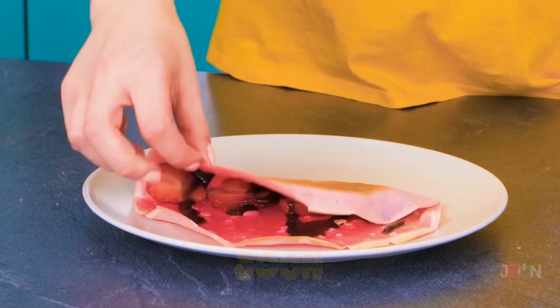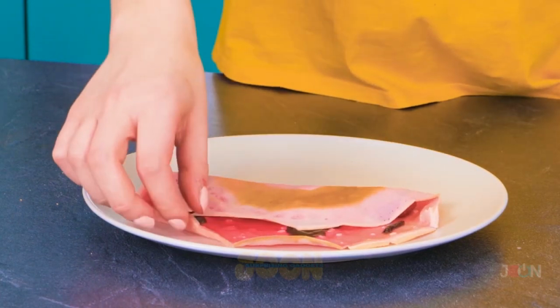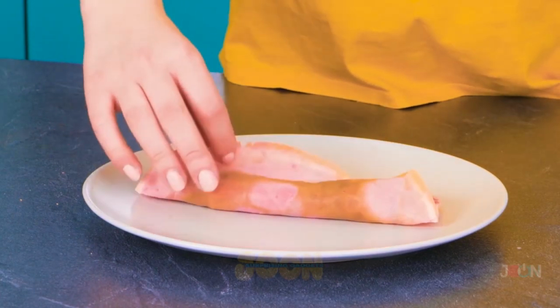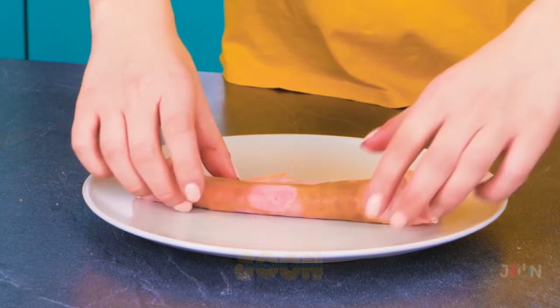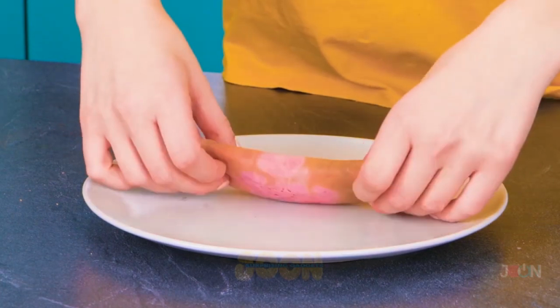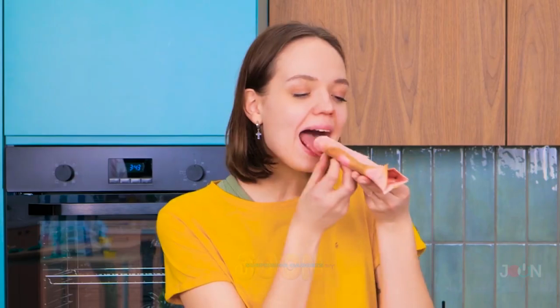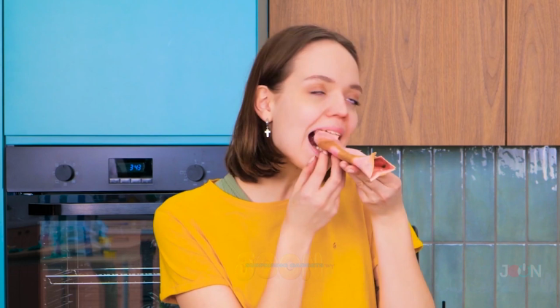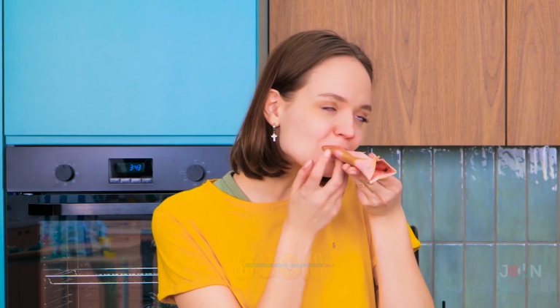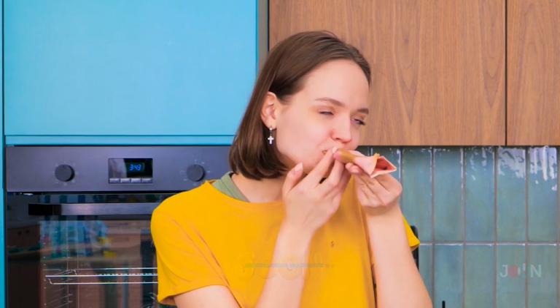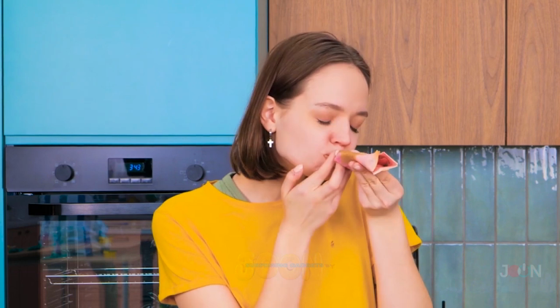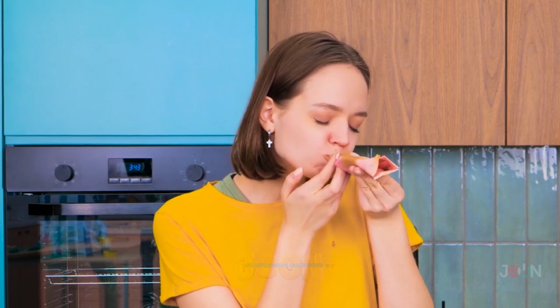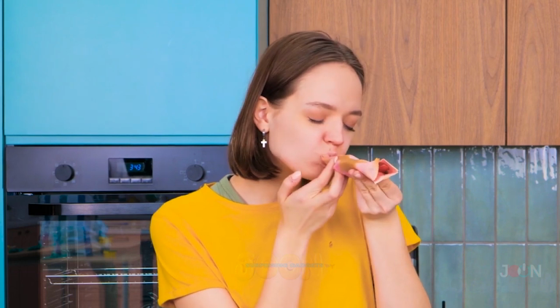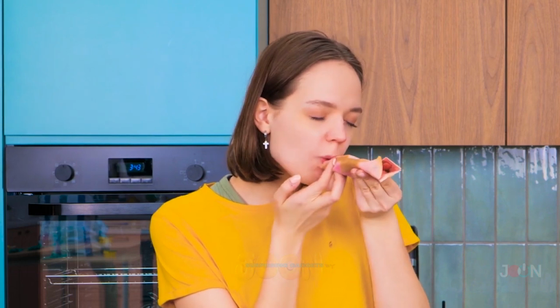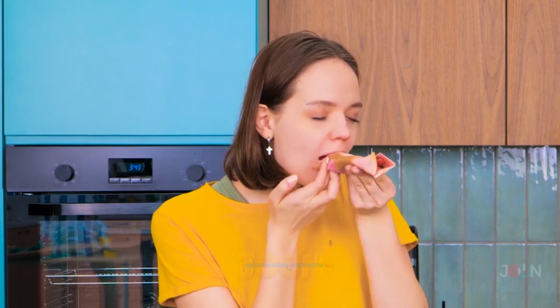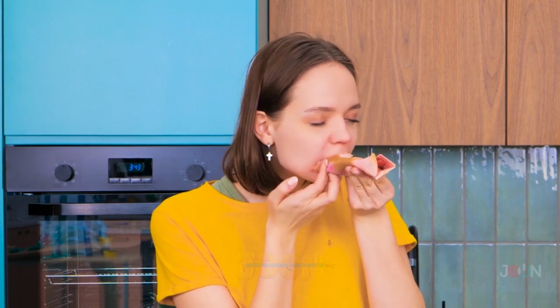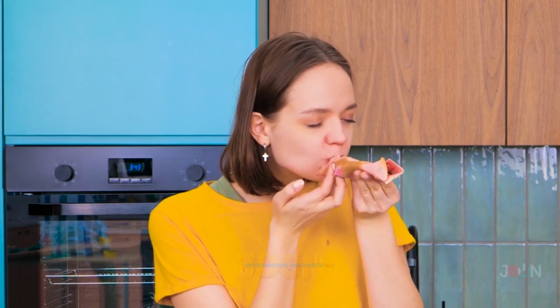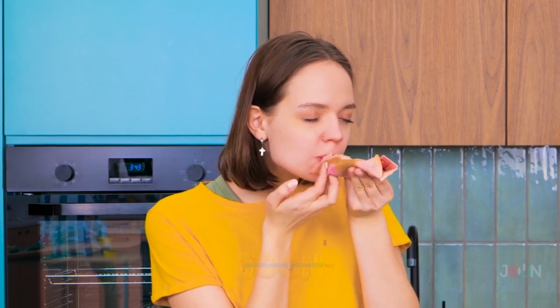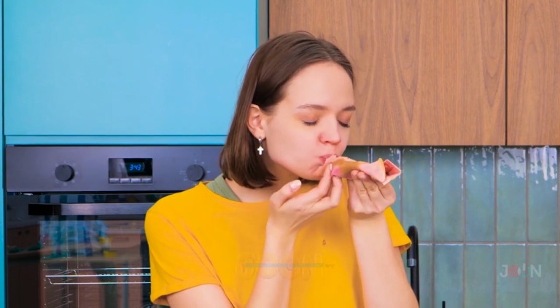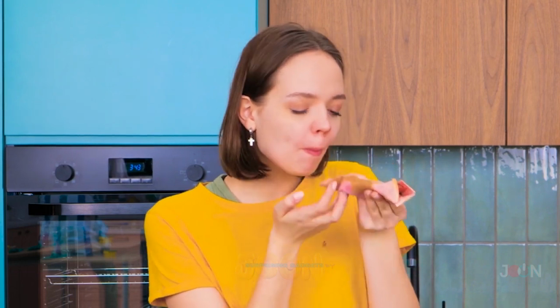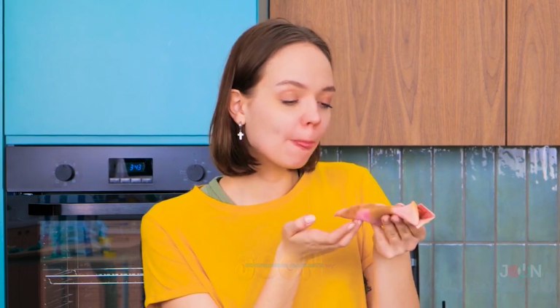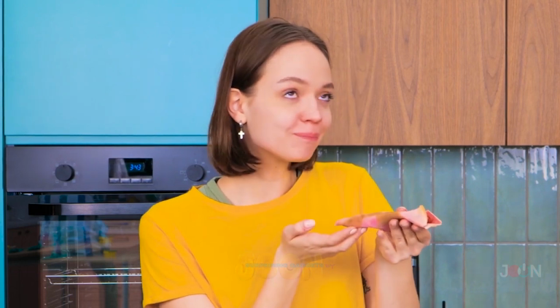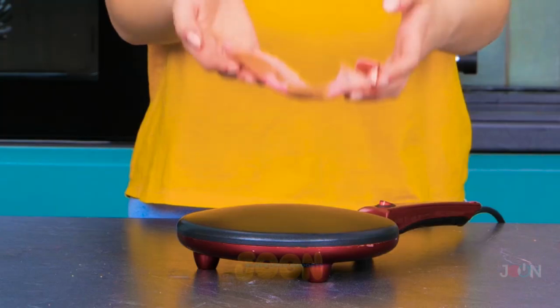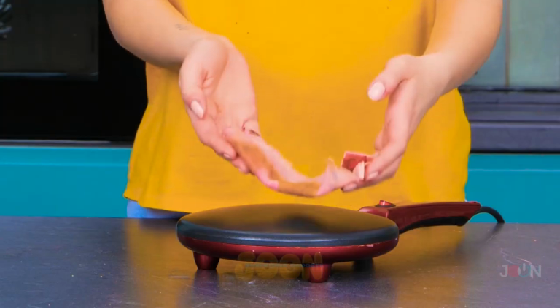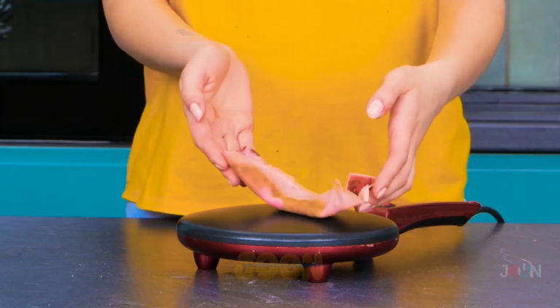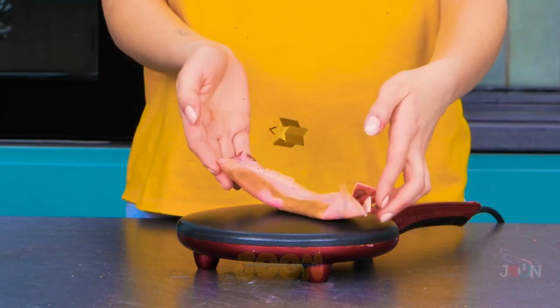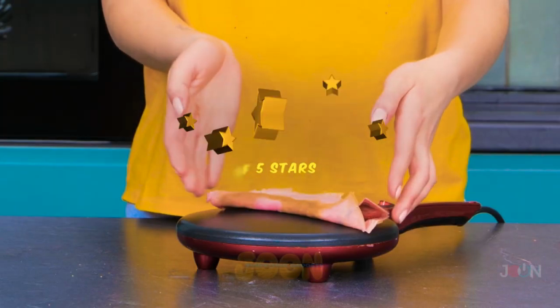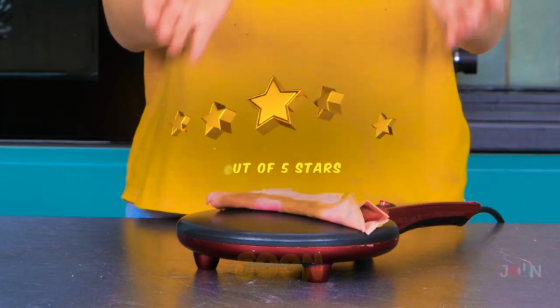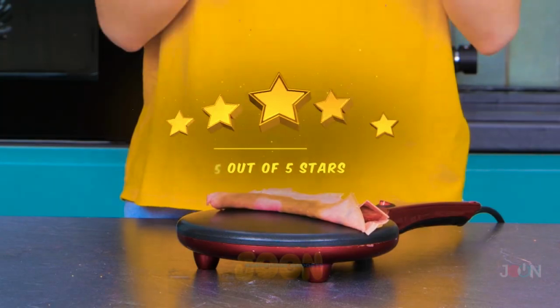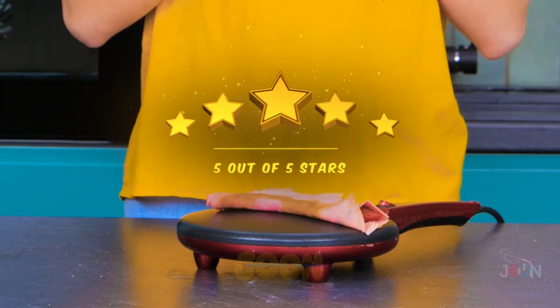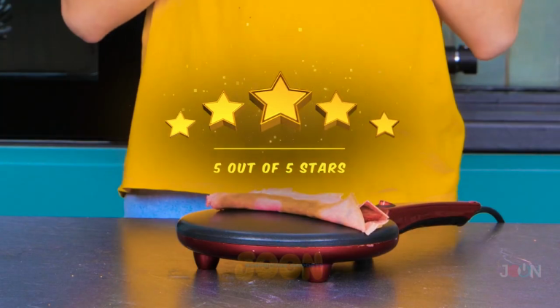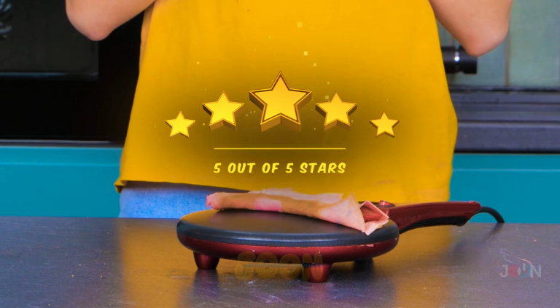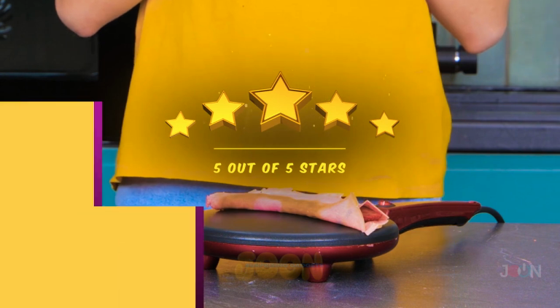Add your favorite topping and enjoy. This clever gadget flipped our minds. 5 stars.